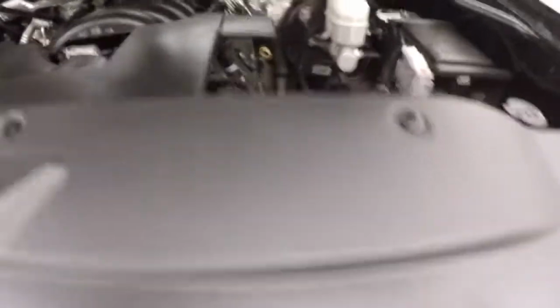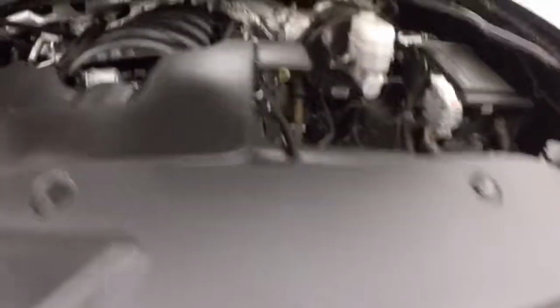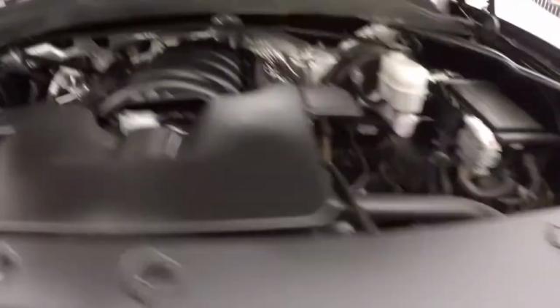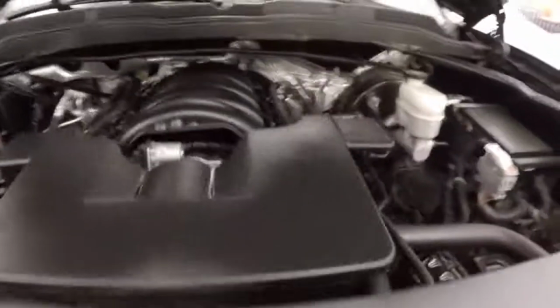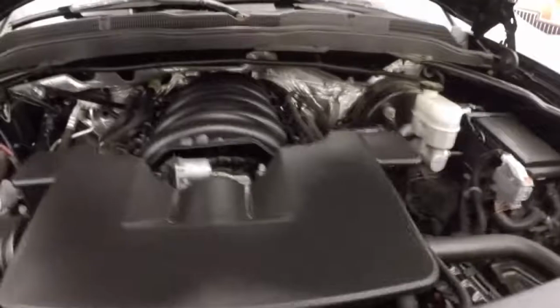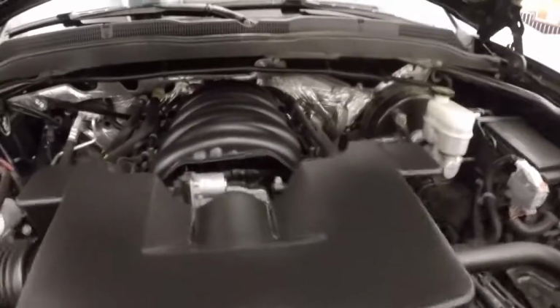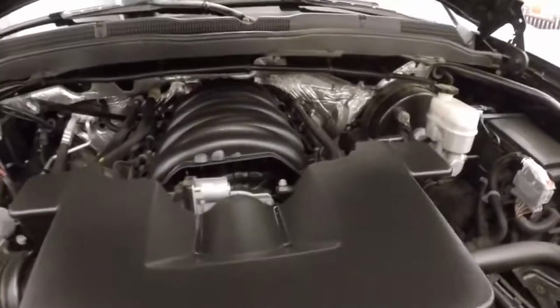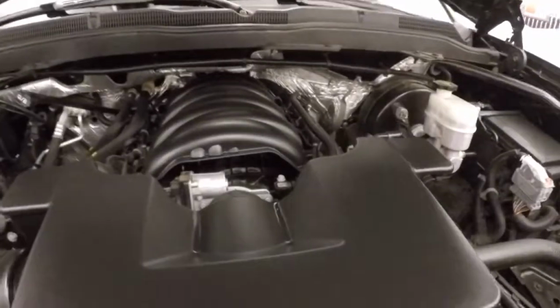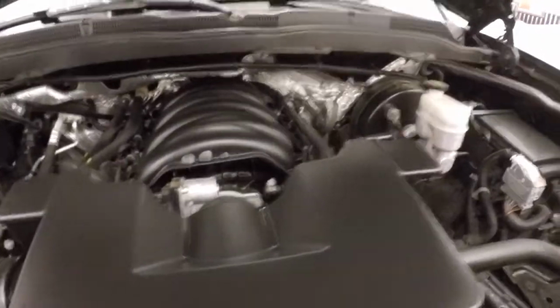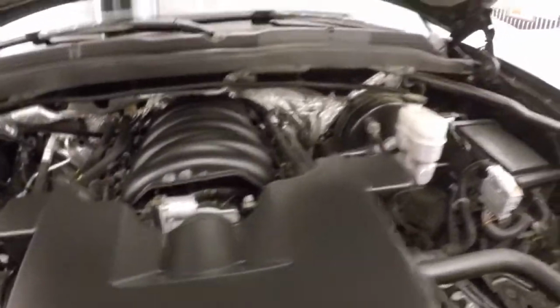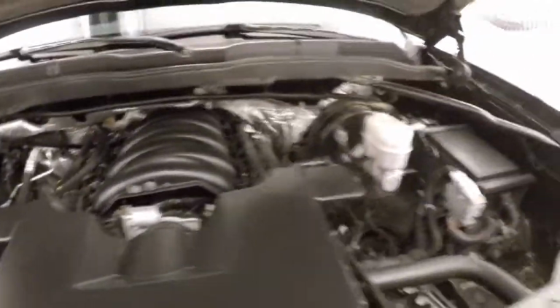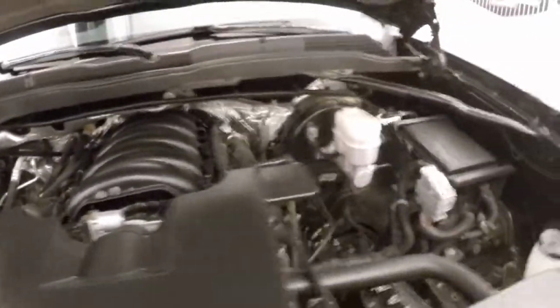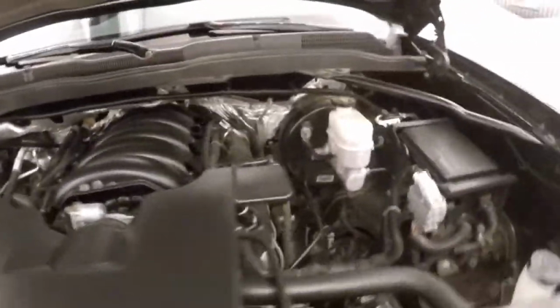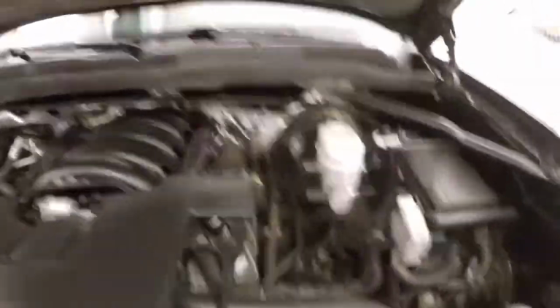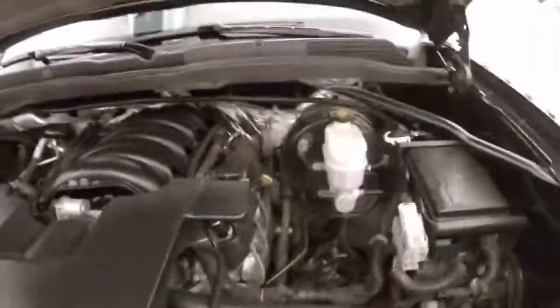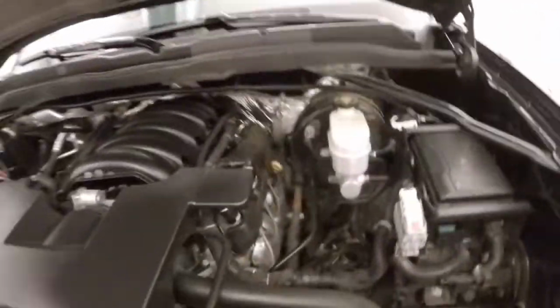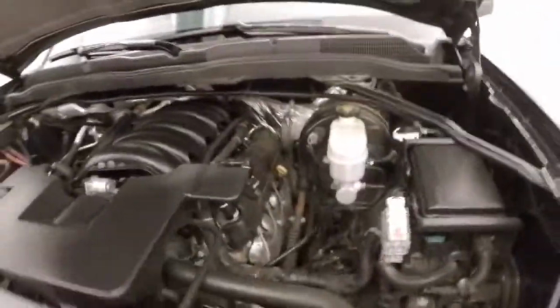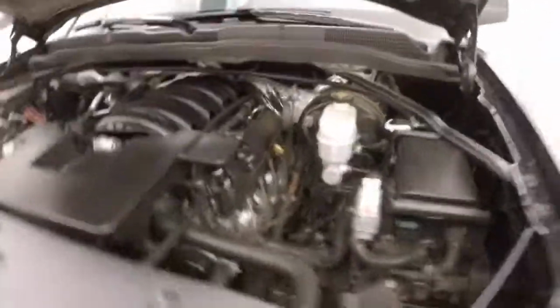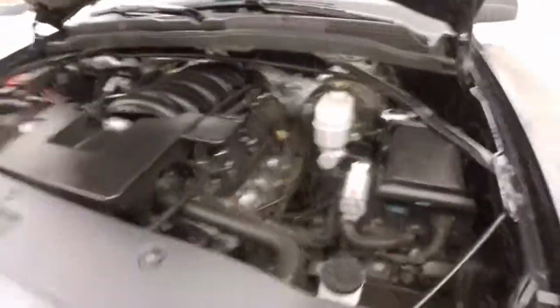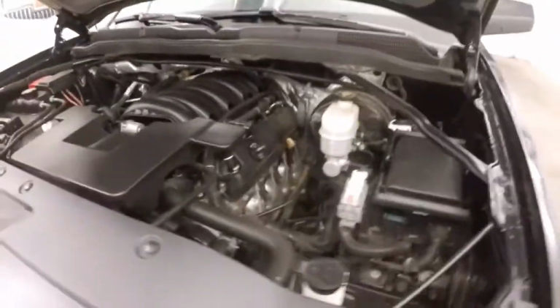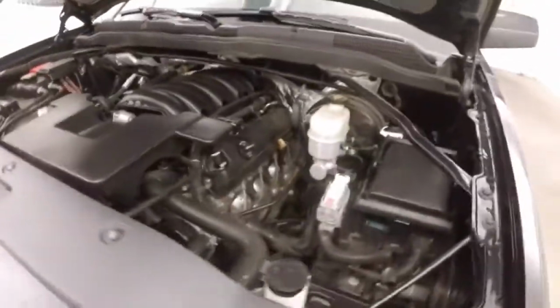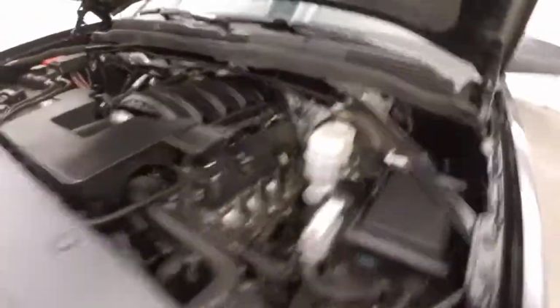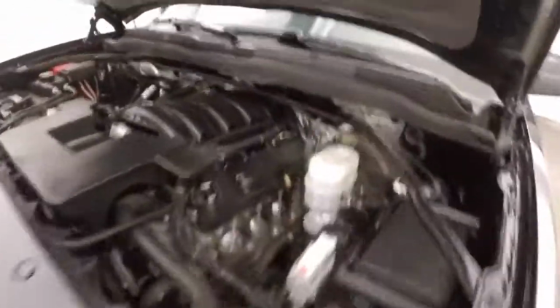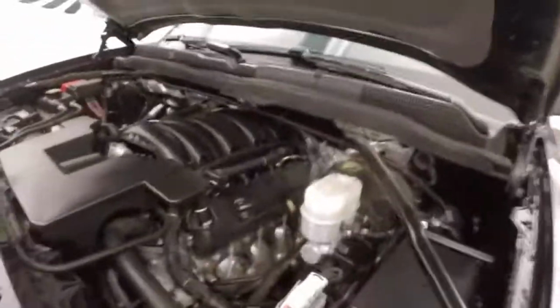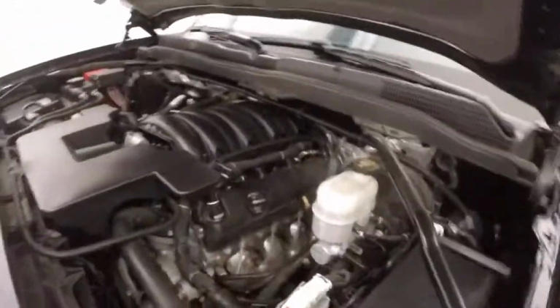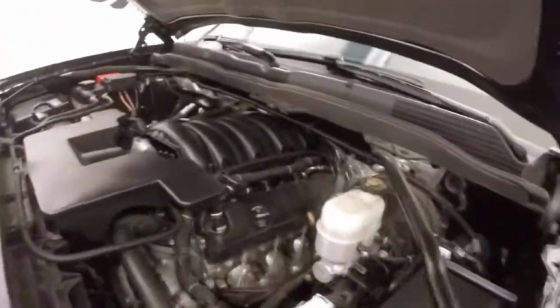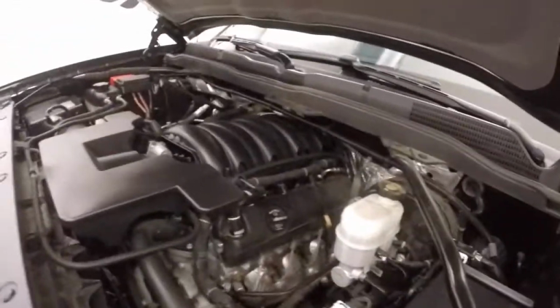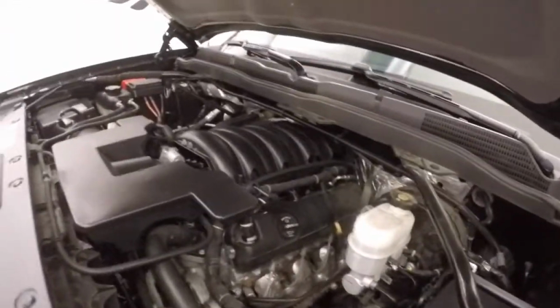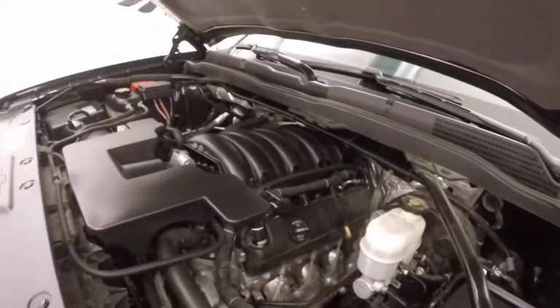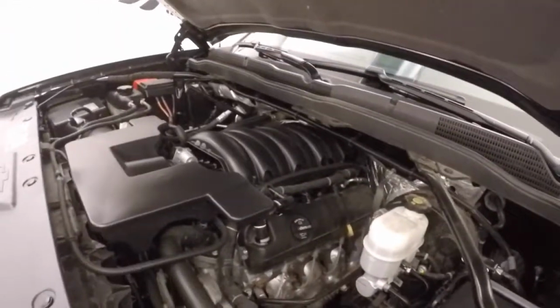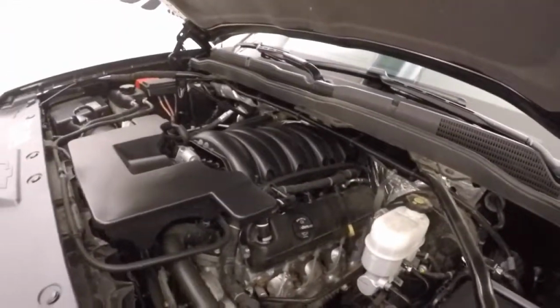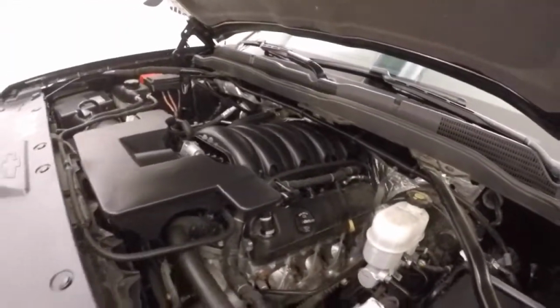Over the hood you've got your 5.3 liter V8 — nice and smooth, strong, tons of power.